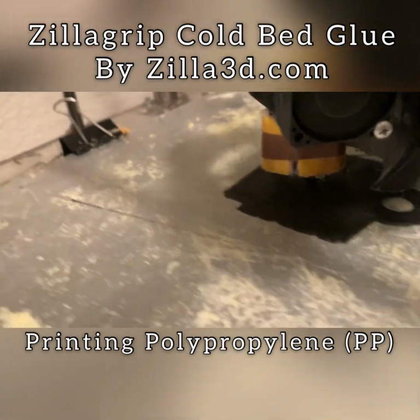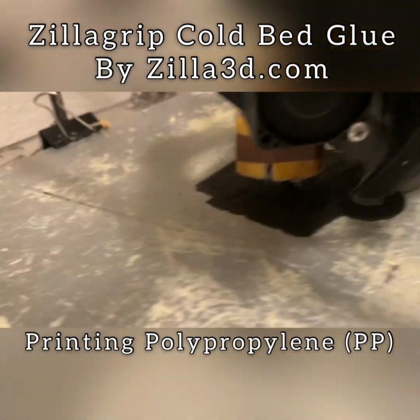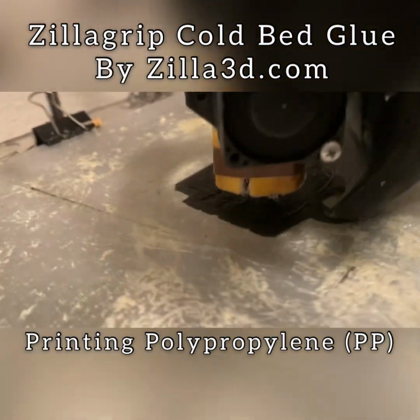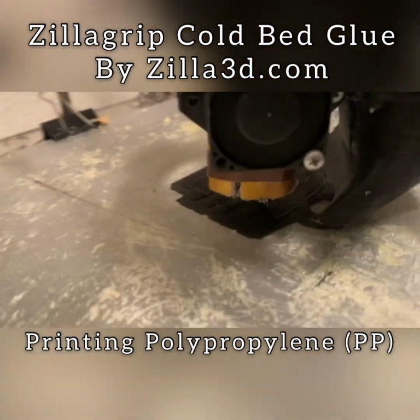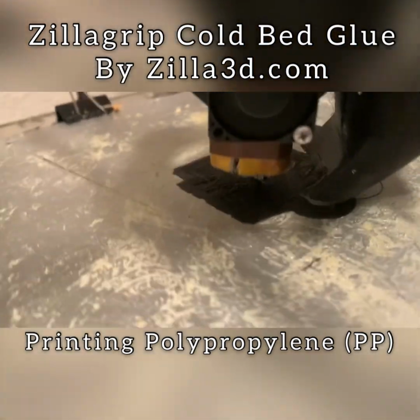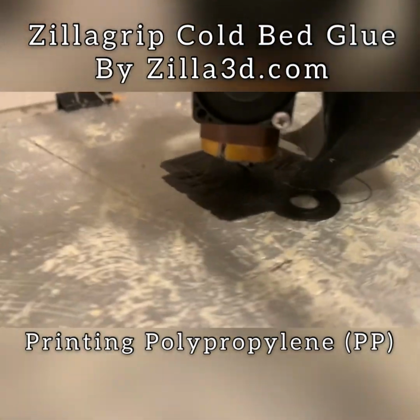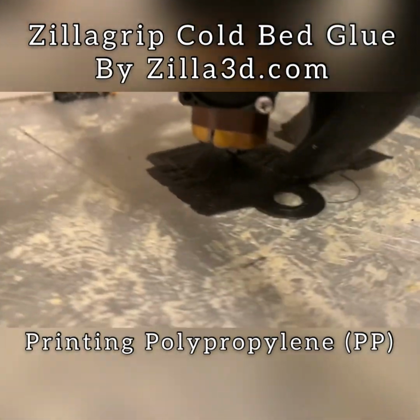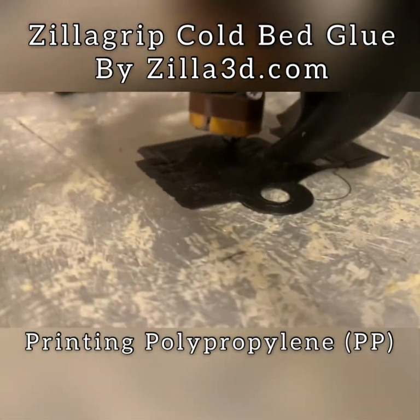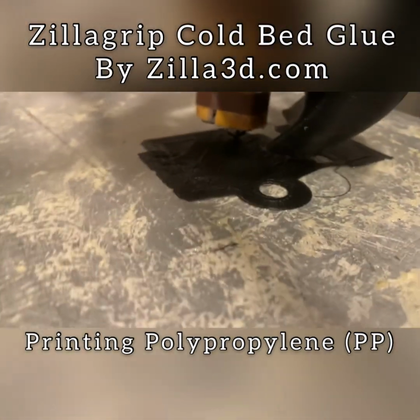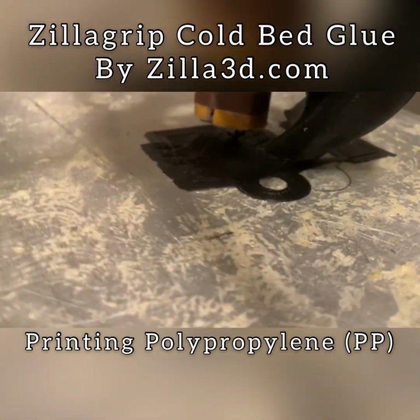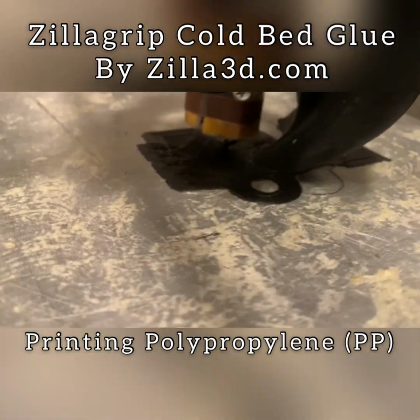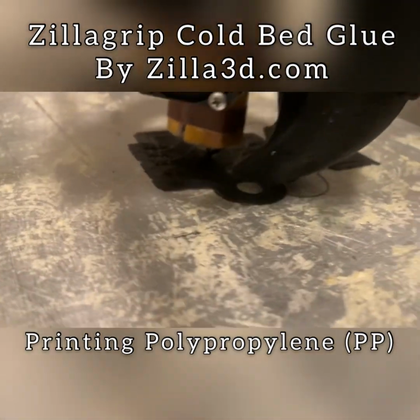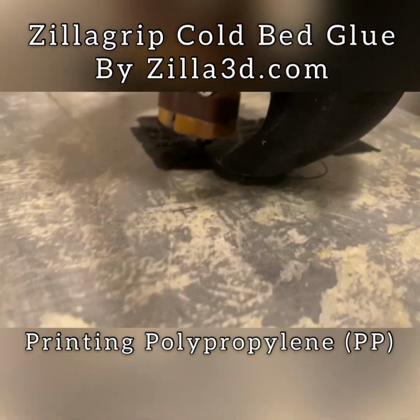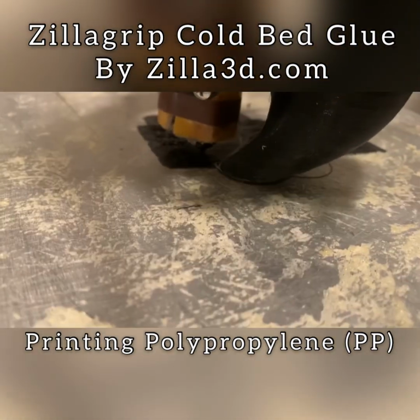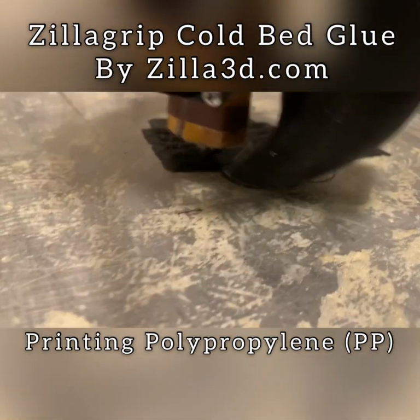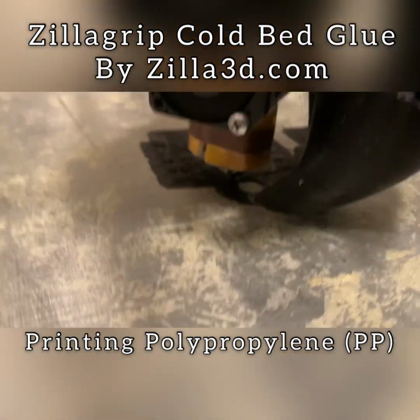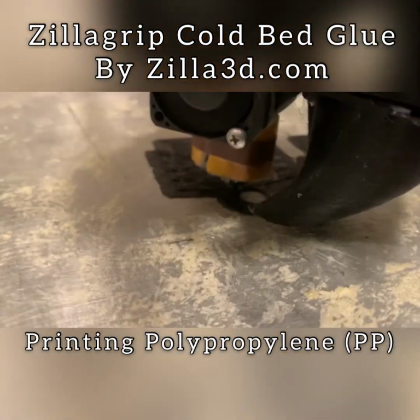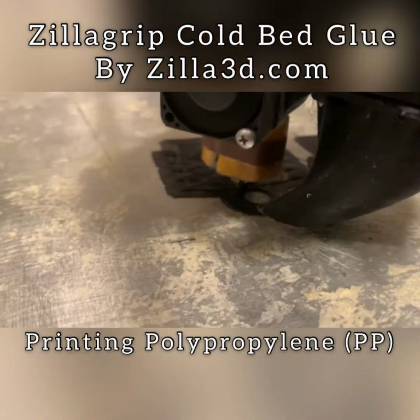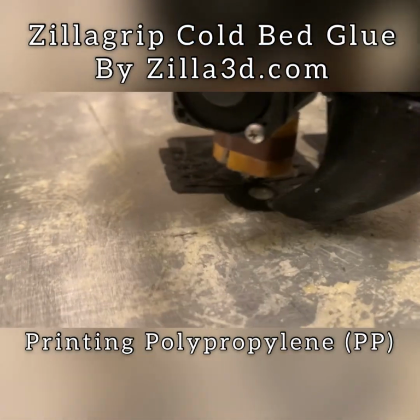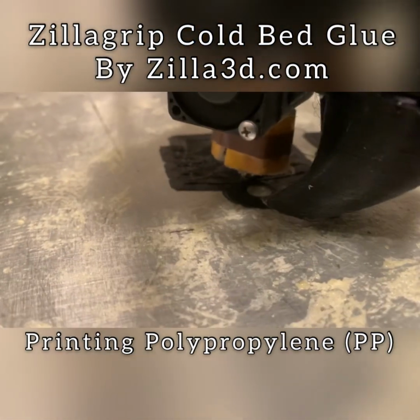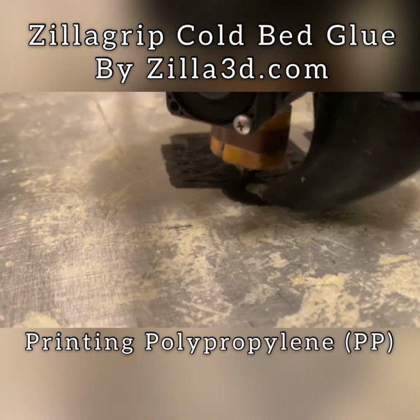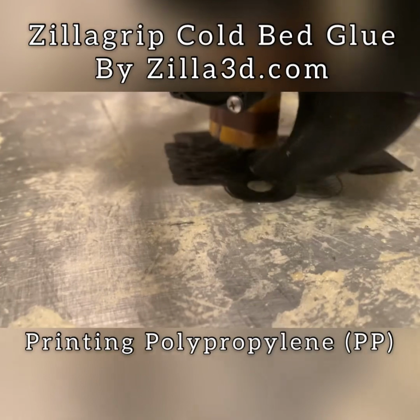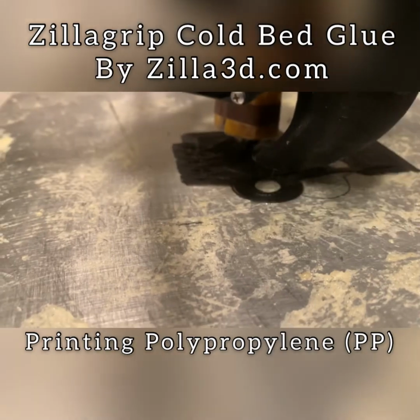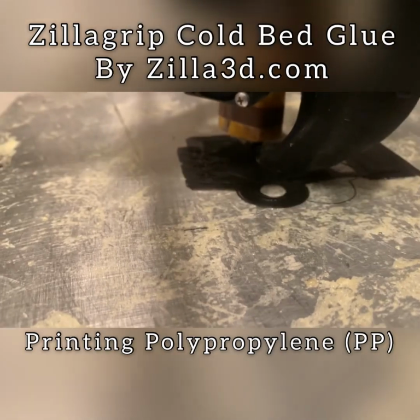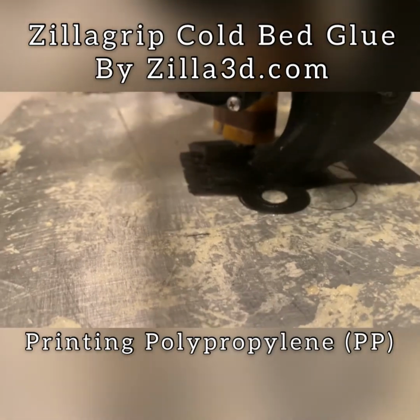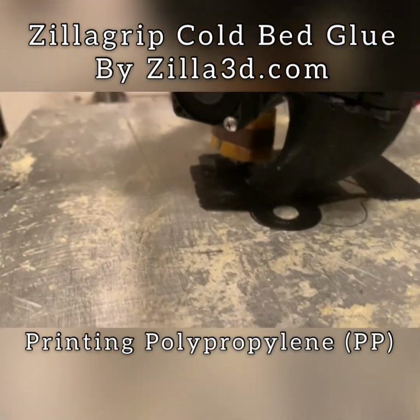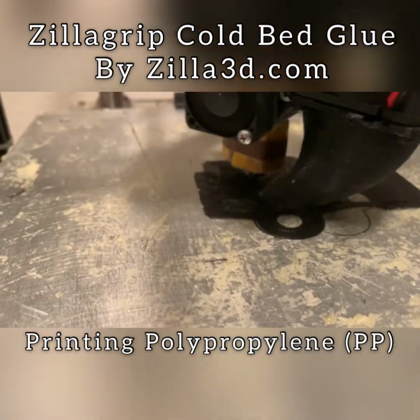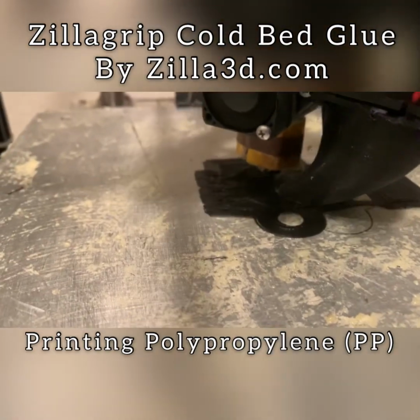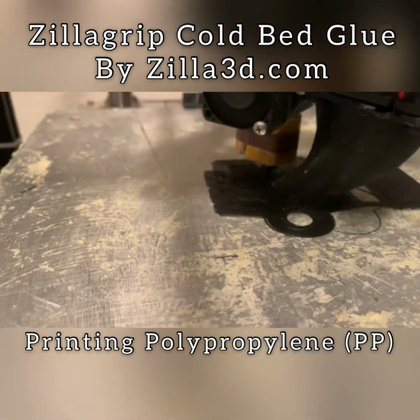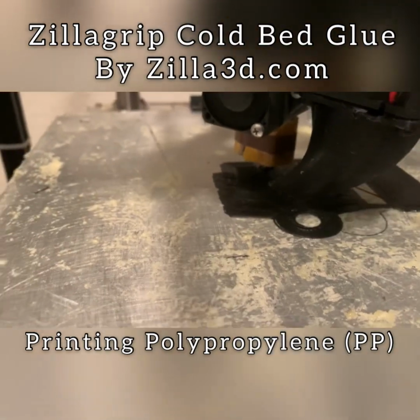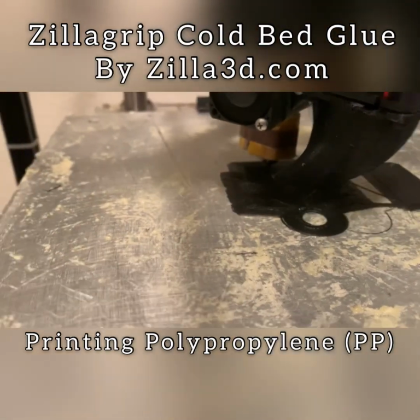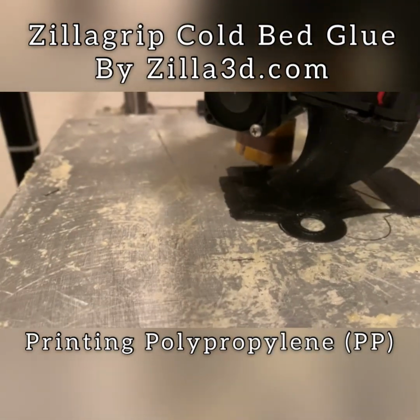You can see it prints just like PLA. Very easy. This is at 253 degrees.